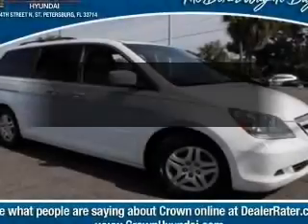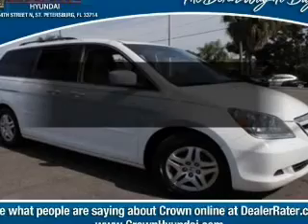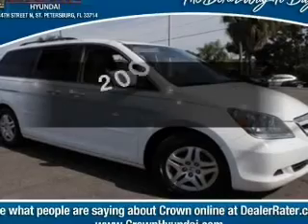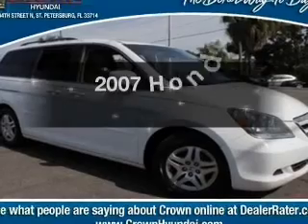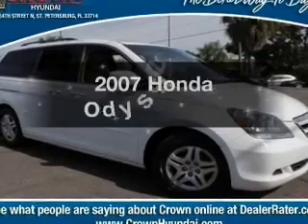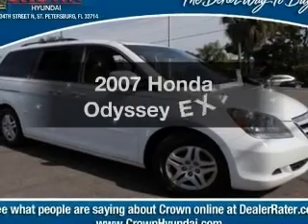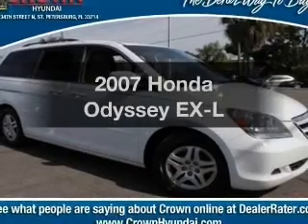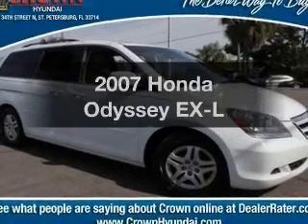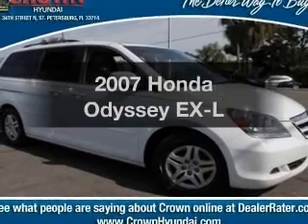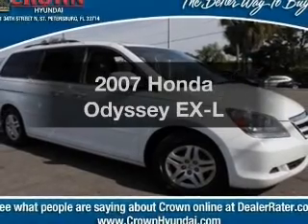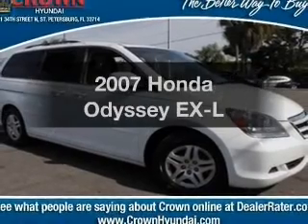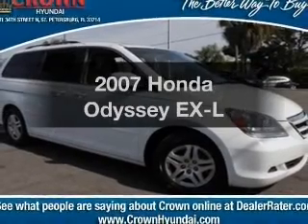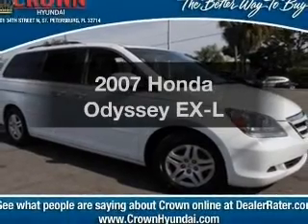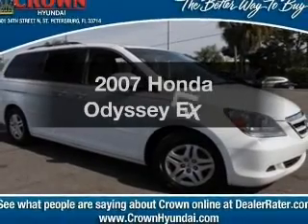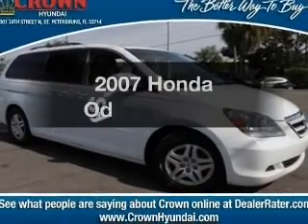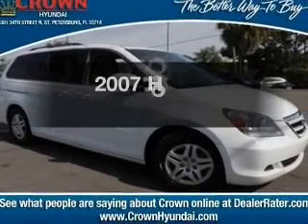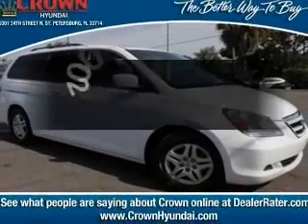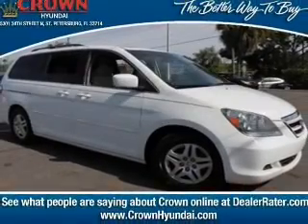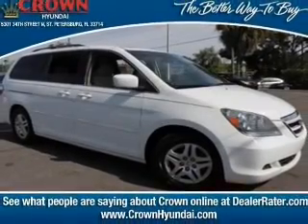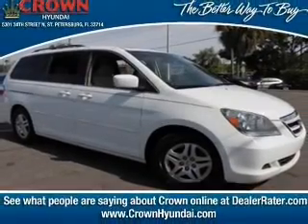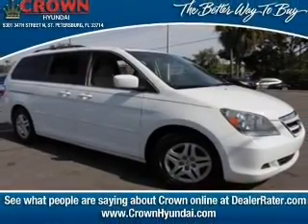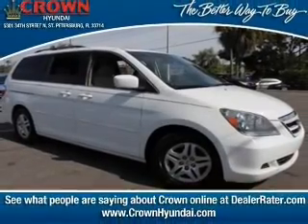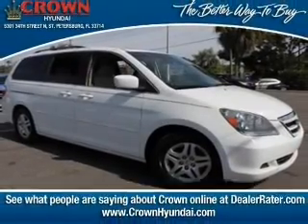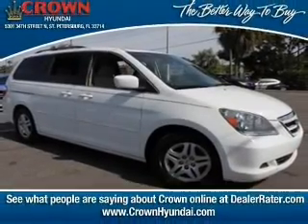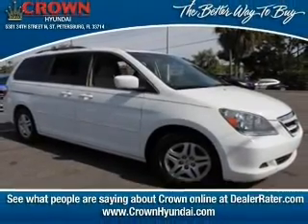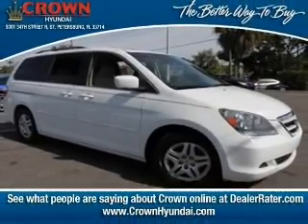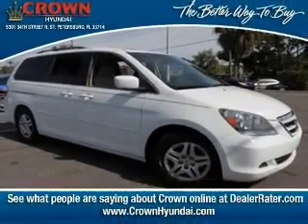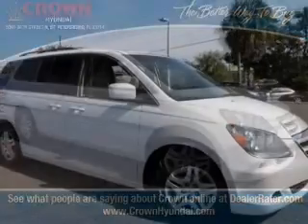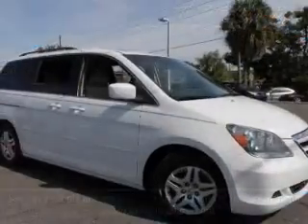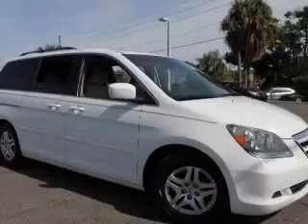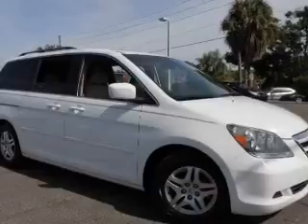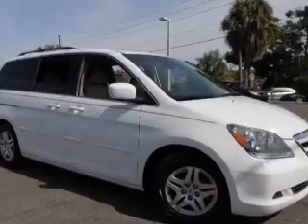Presenting the 2007 Honda Odyssey. If you're looking for a first-rate auto, this one could be yours today.